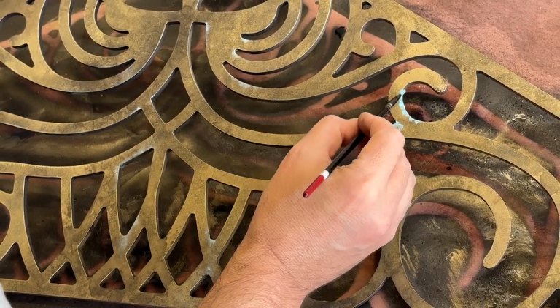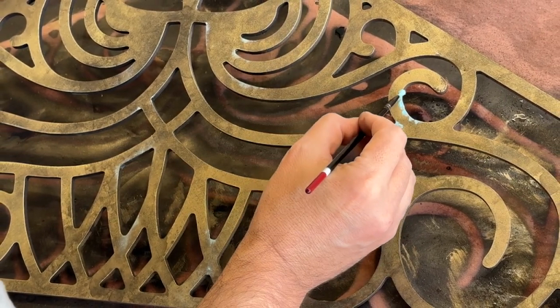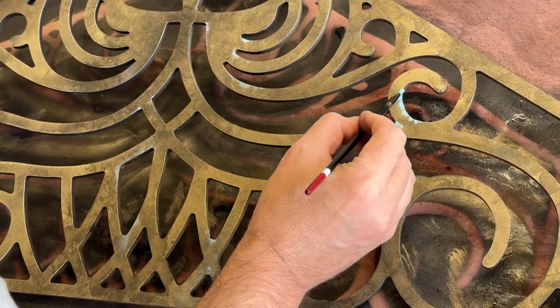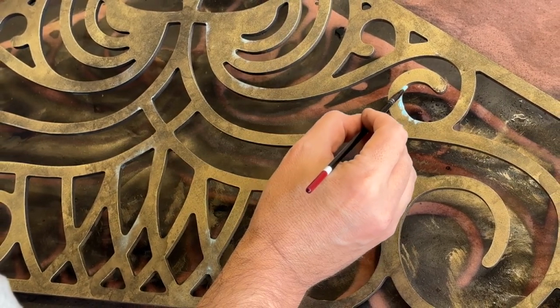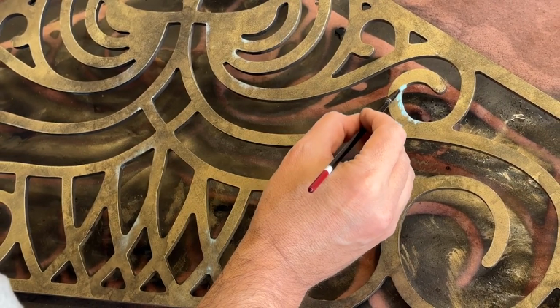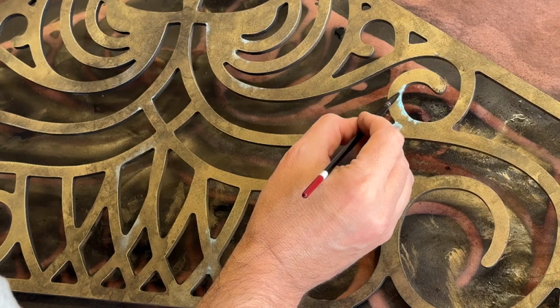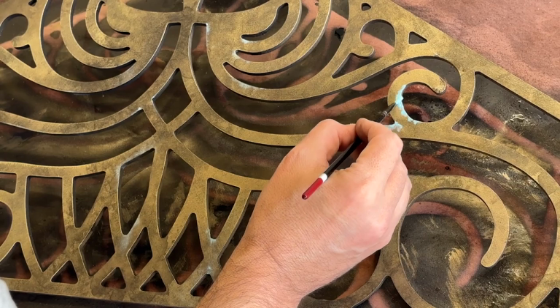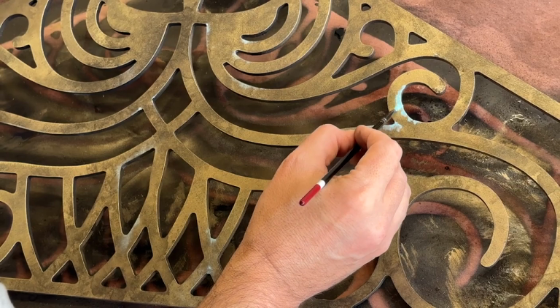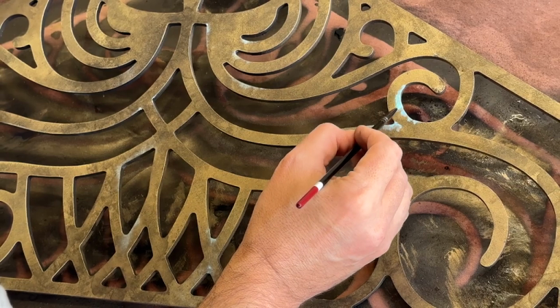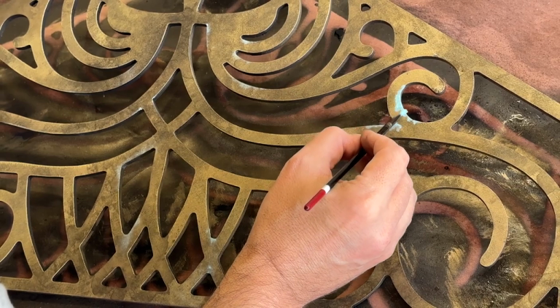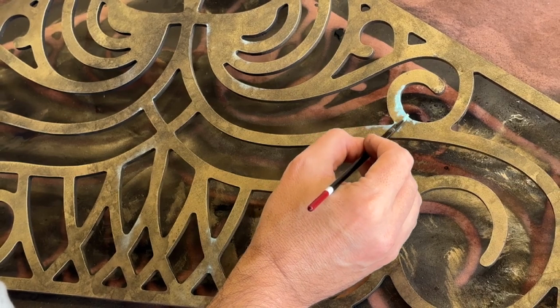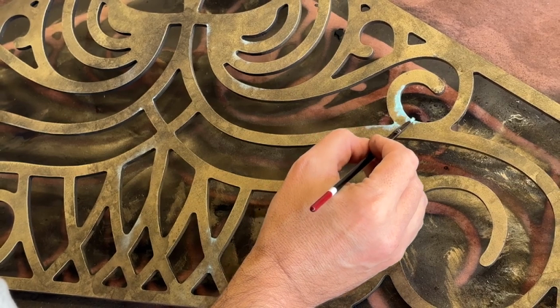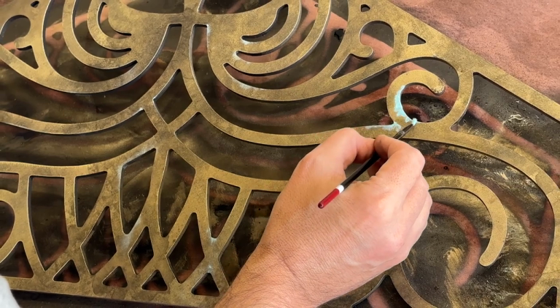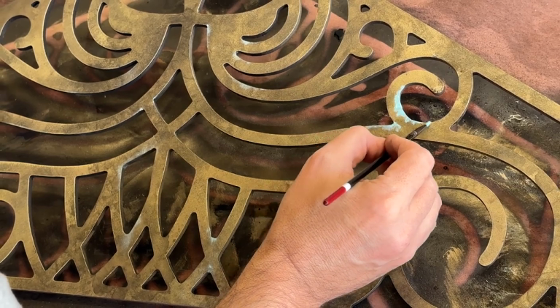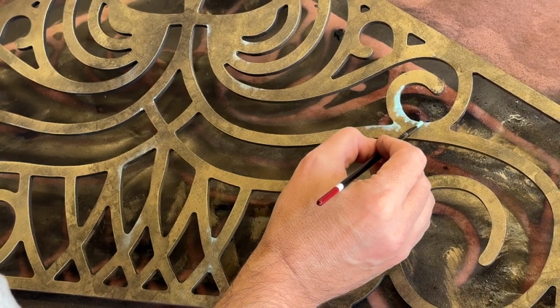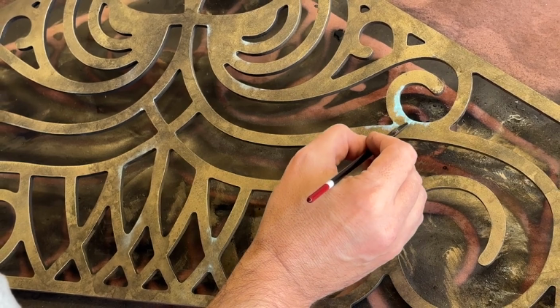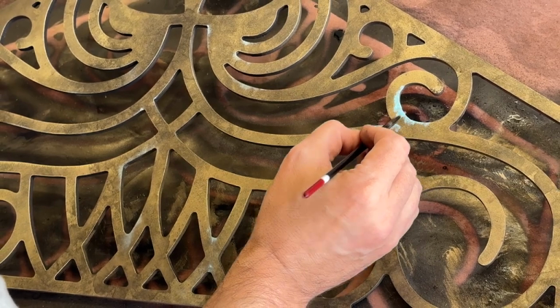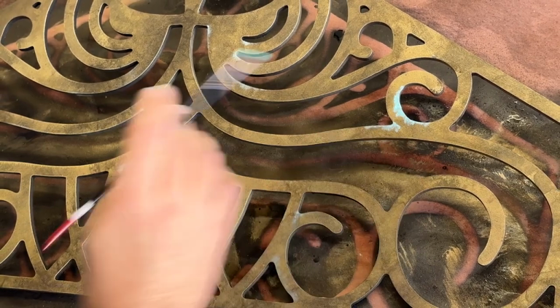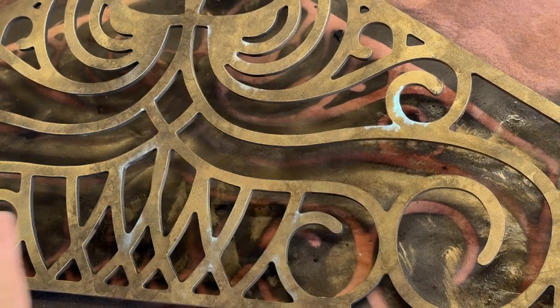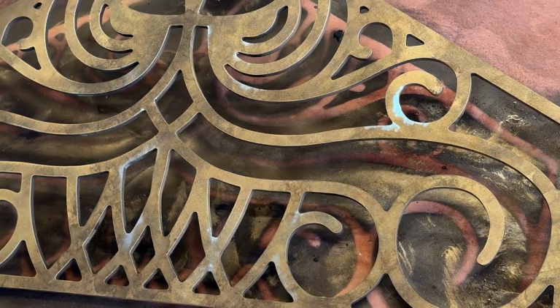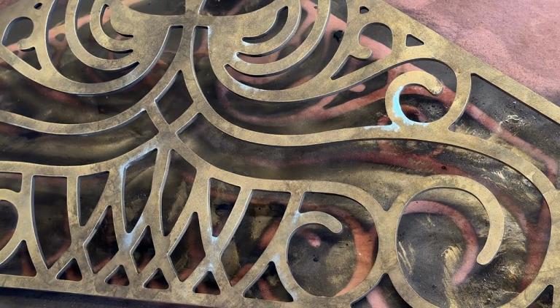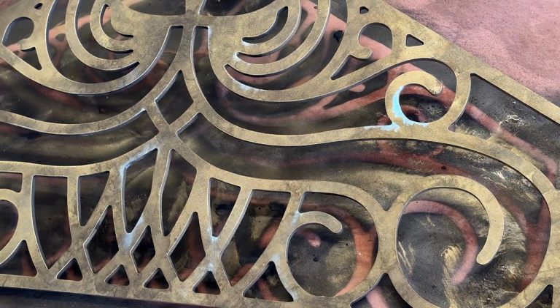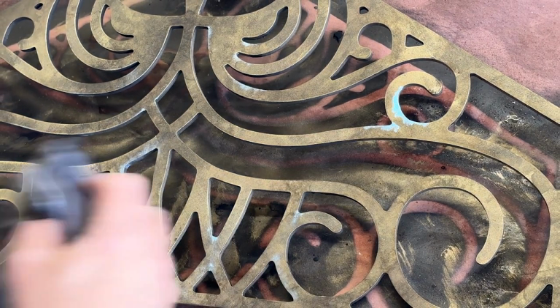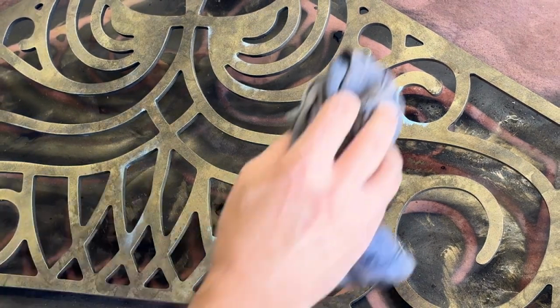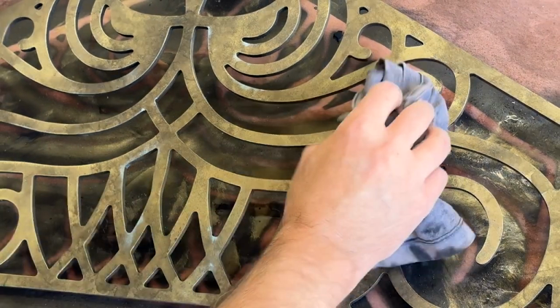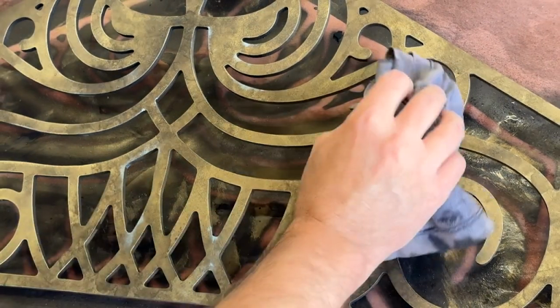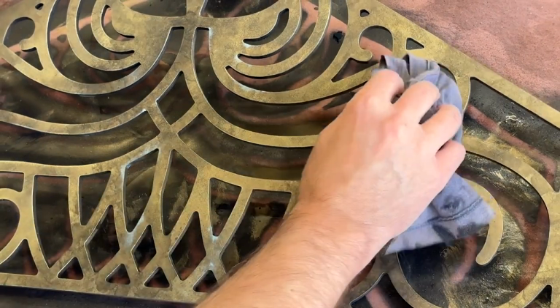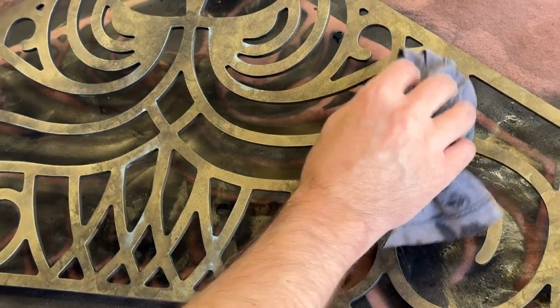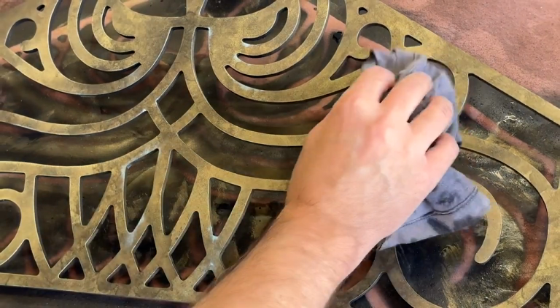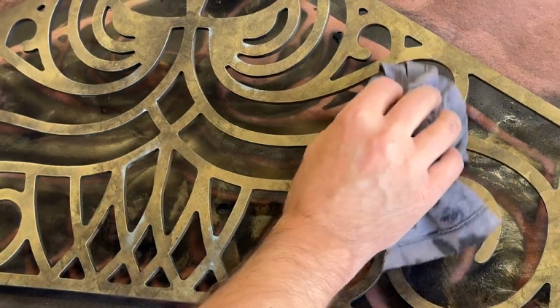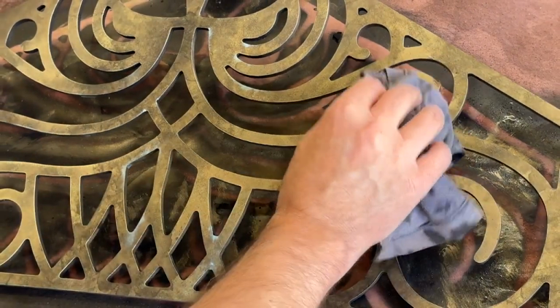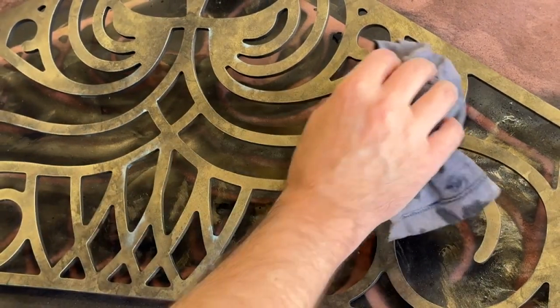And if you find that it's too heavy in places, you can always apply a bit of the mid-tone paint to help tone down the effect.